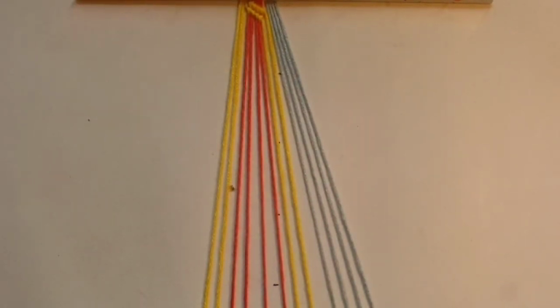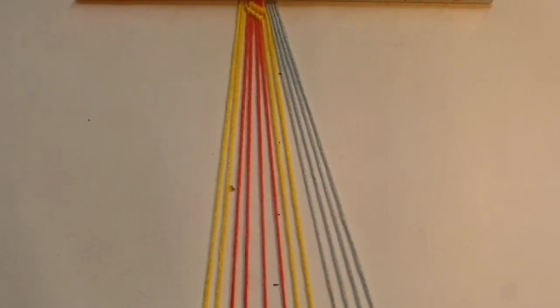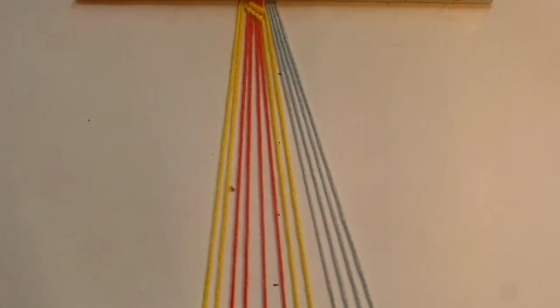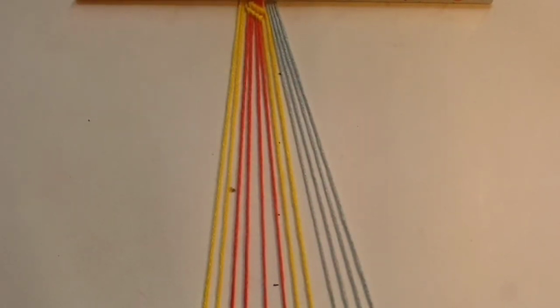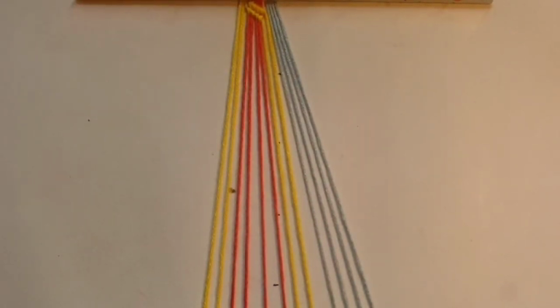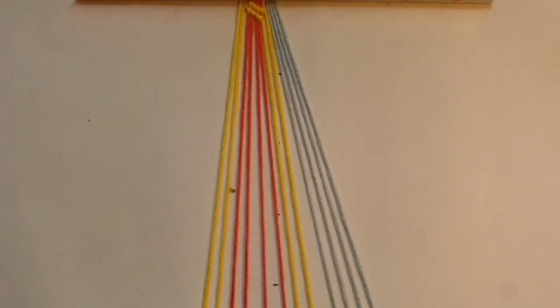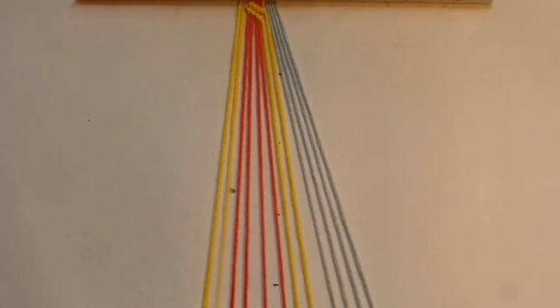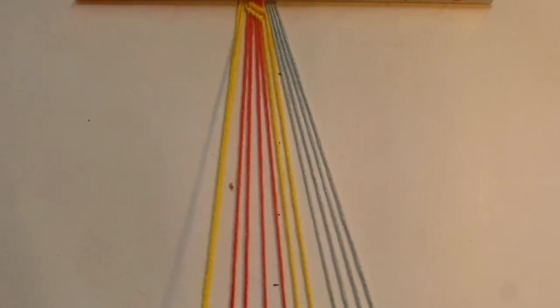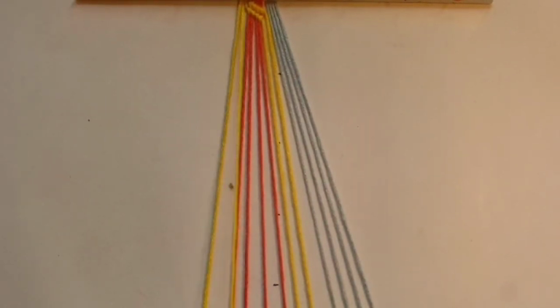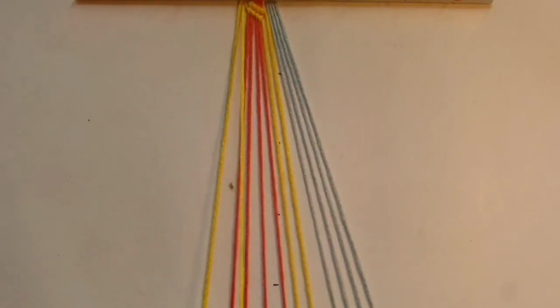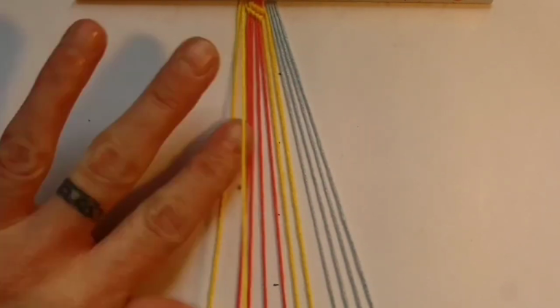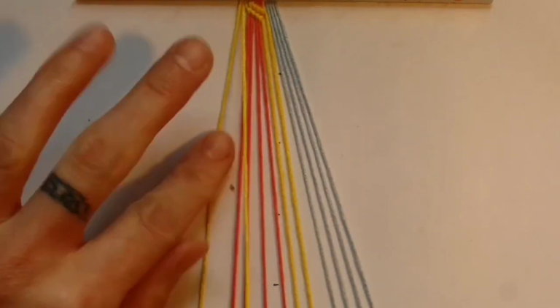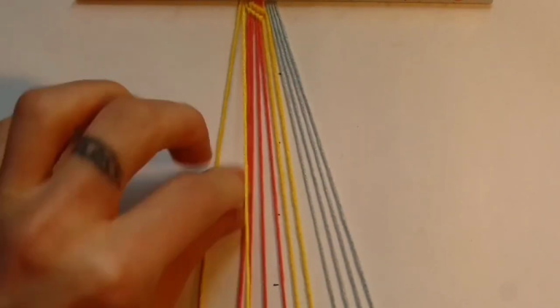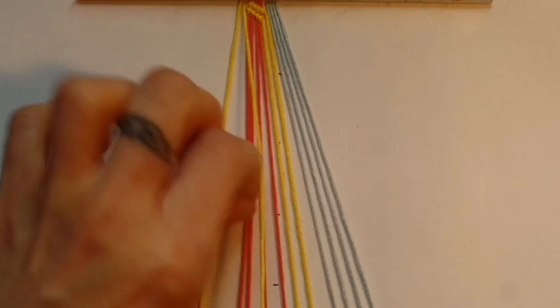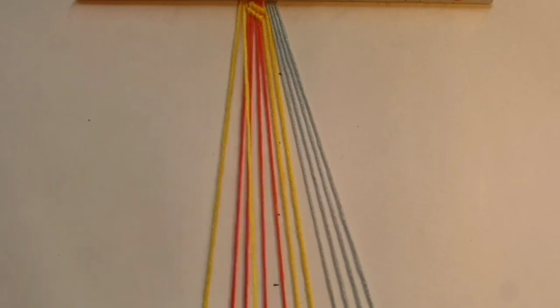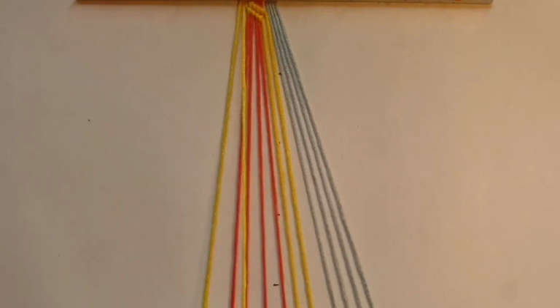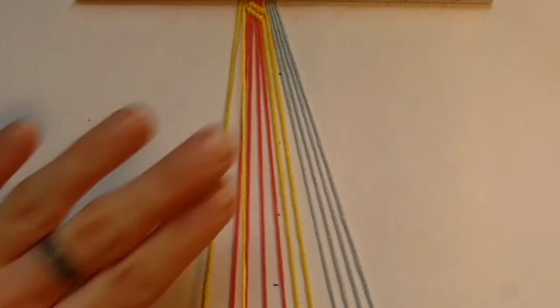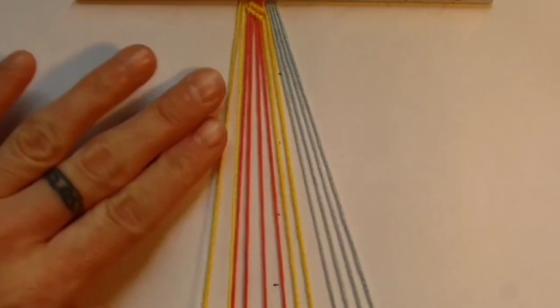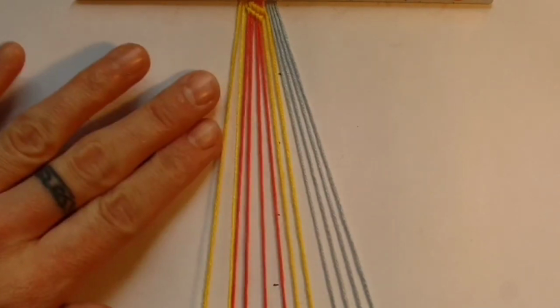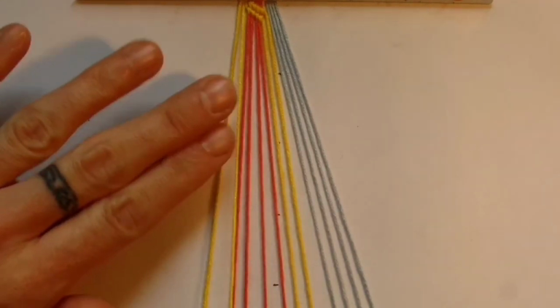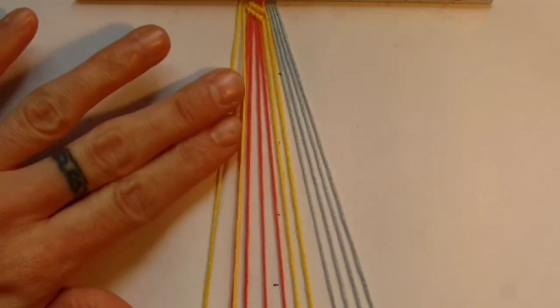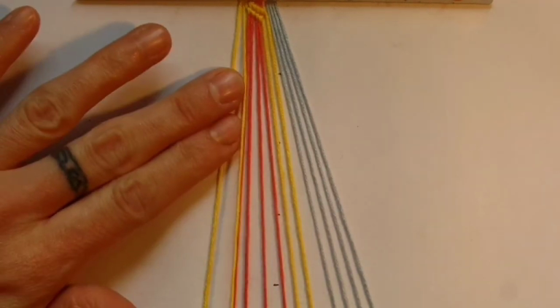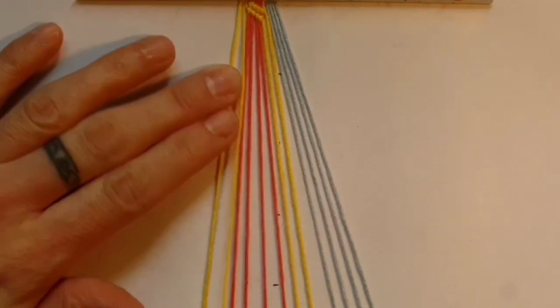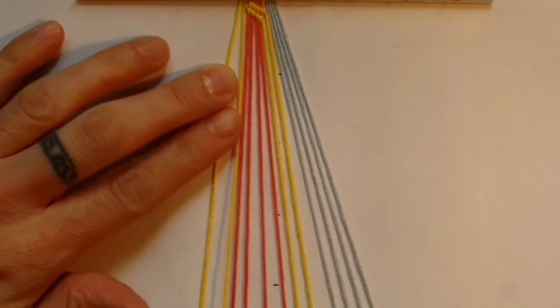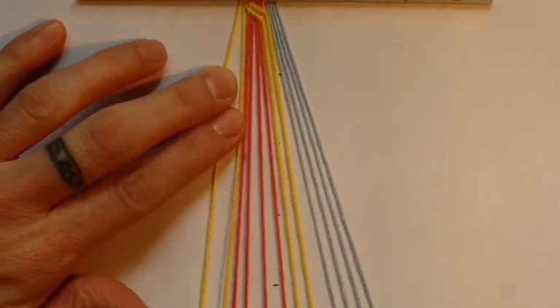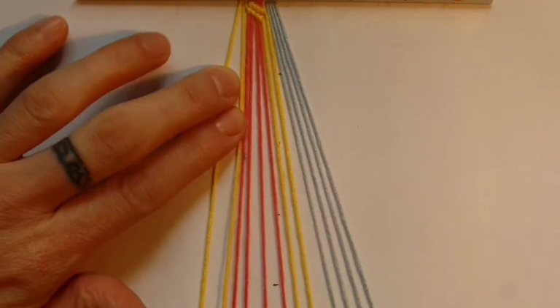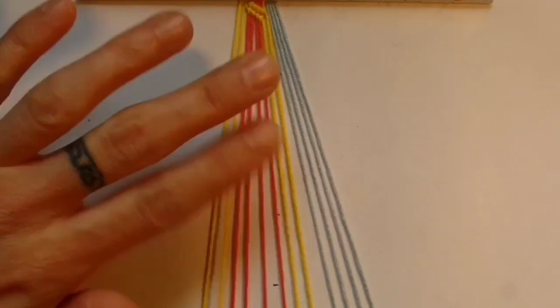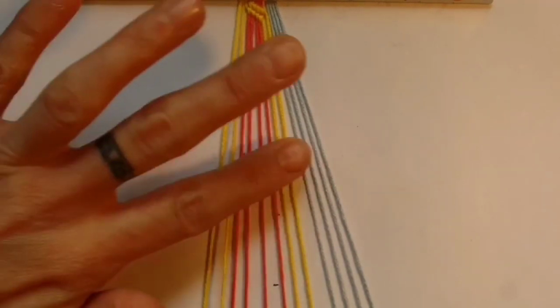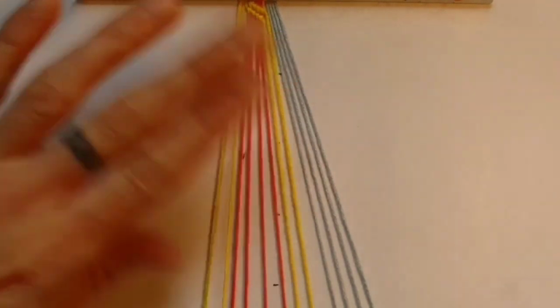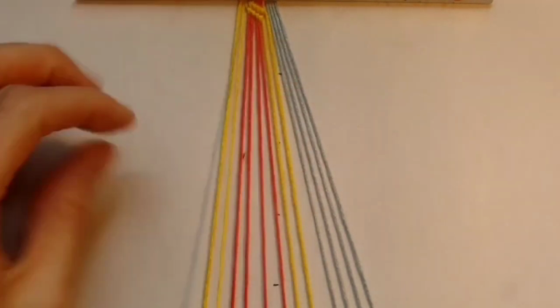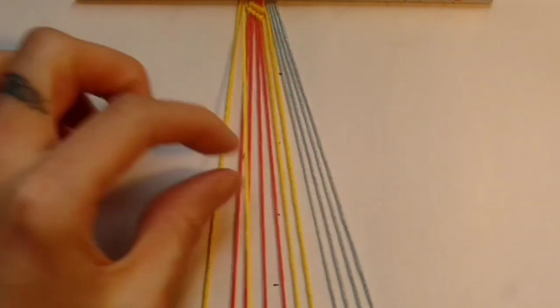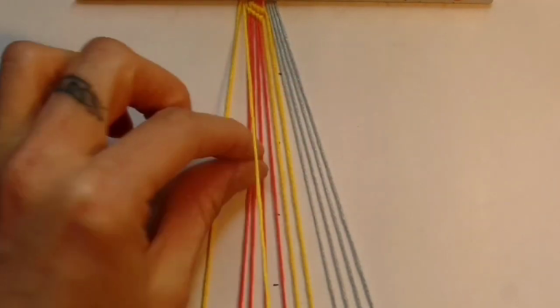Repeat this with the next two colours so that you've switched all your colours from this side to the centre.